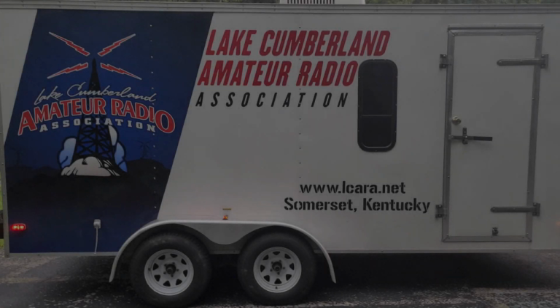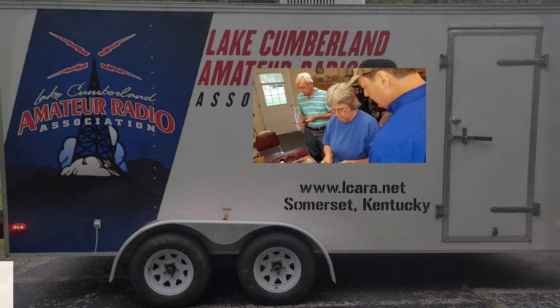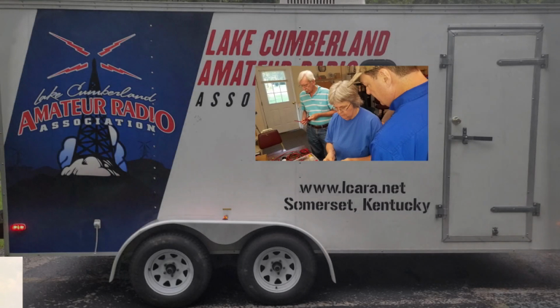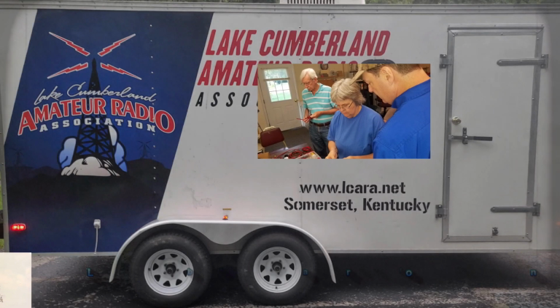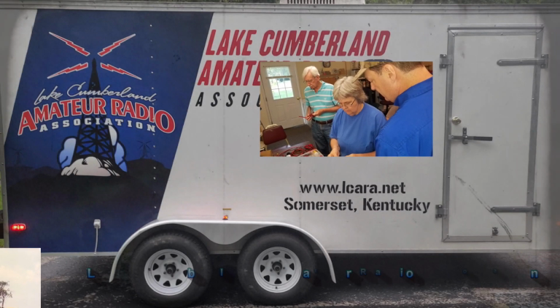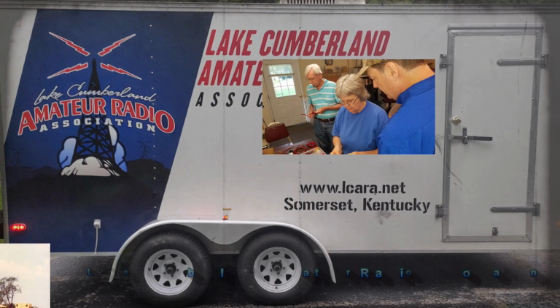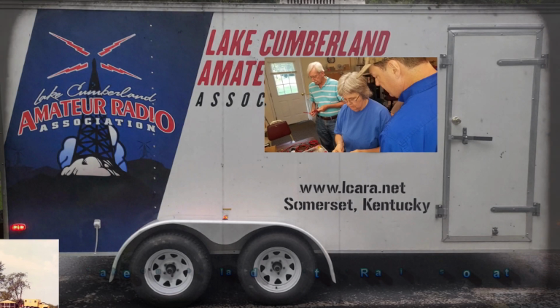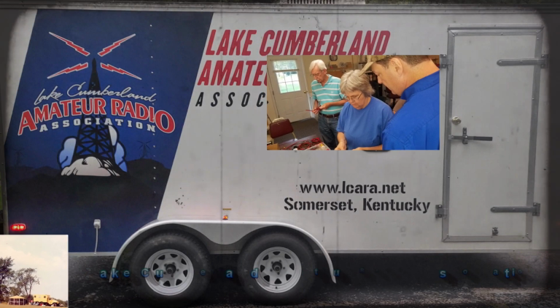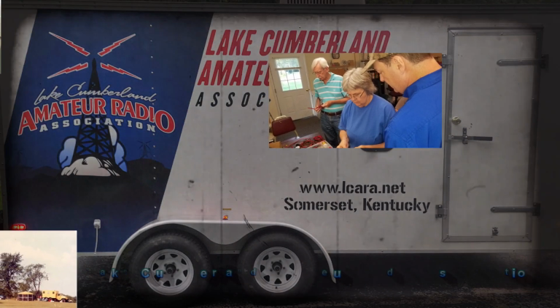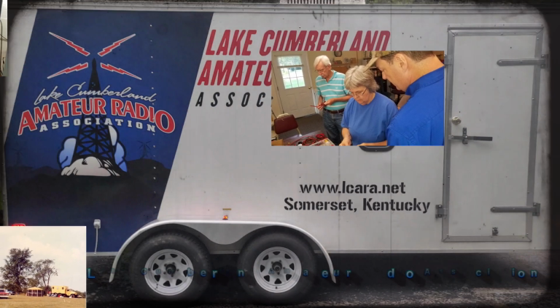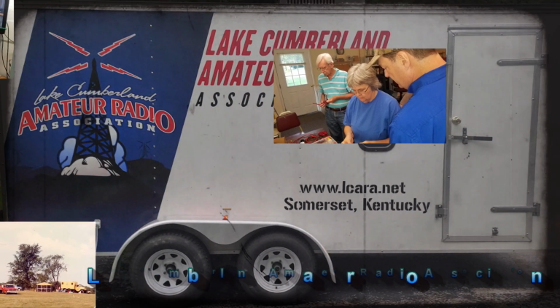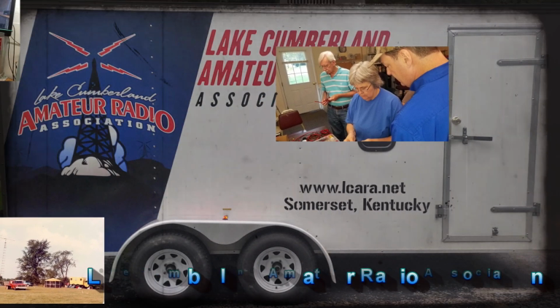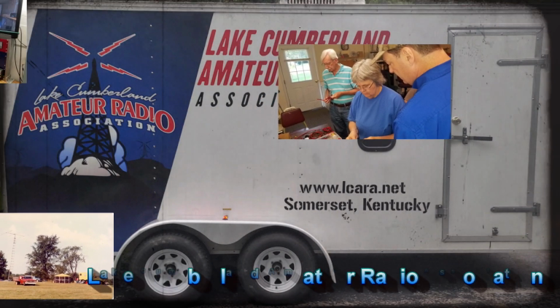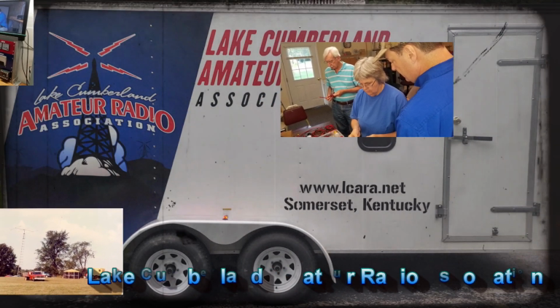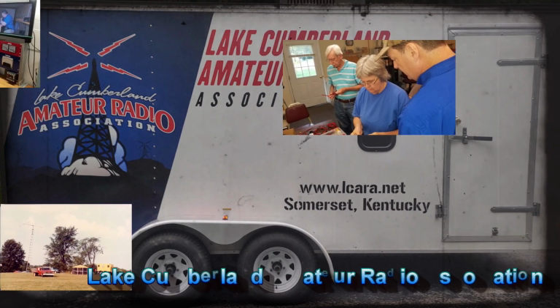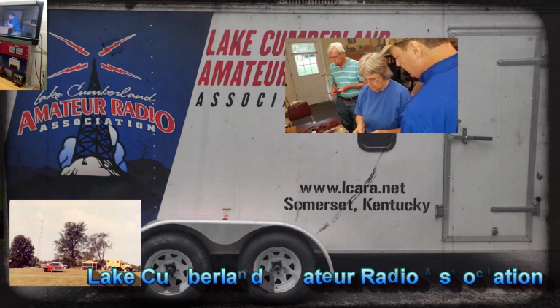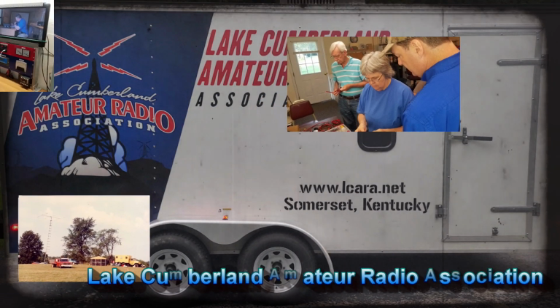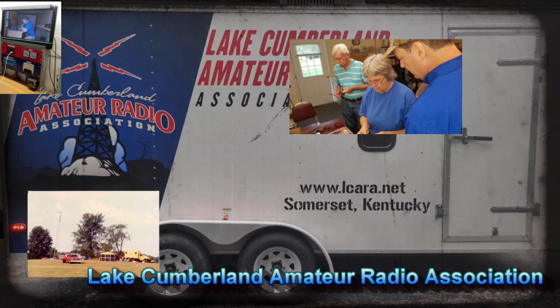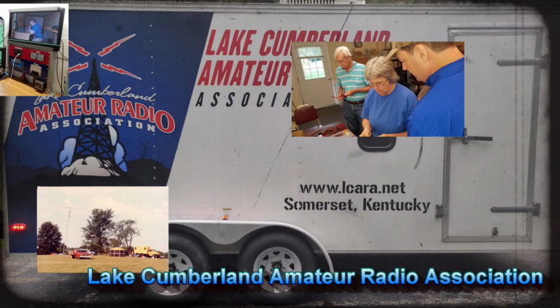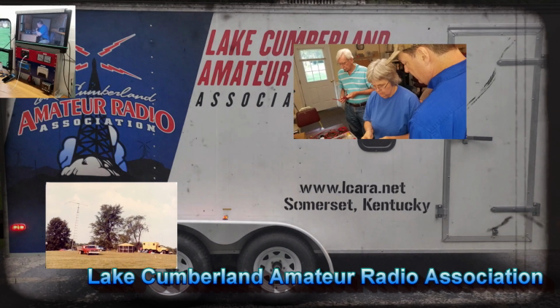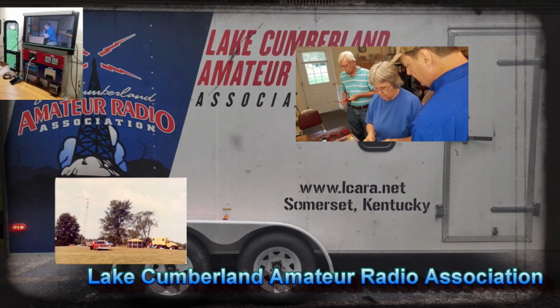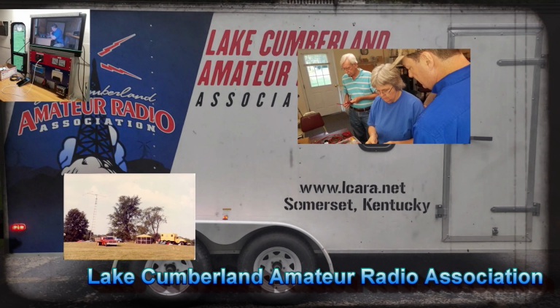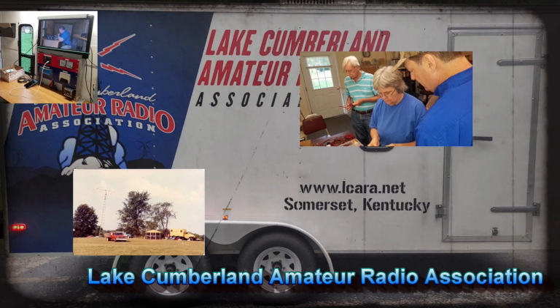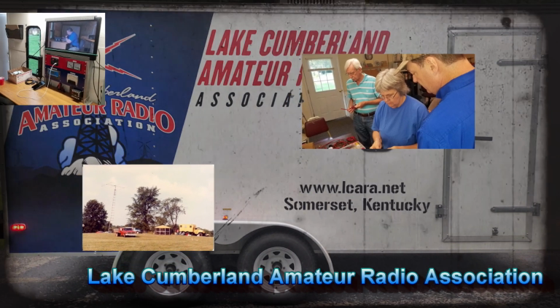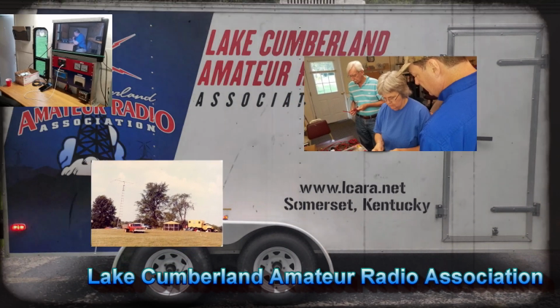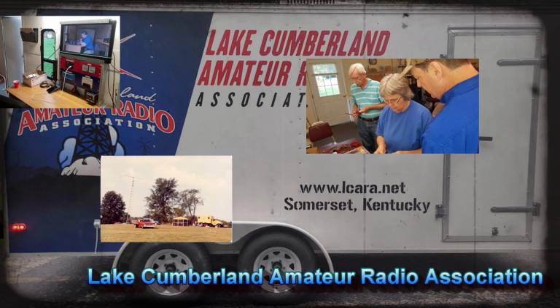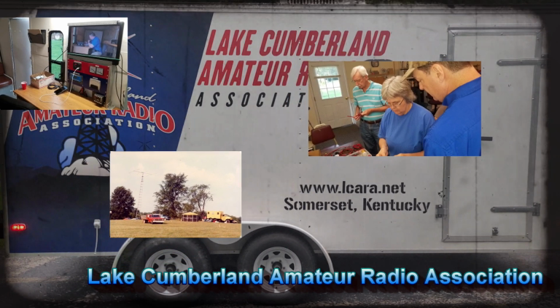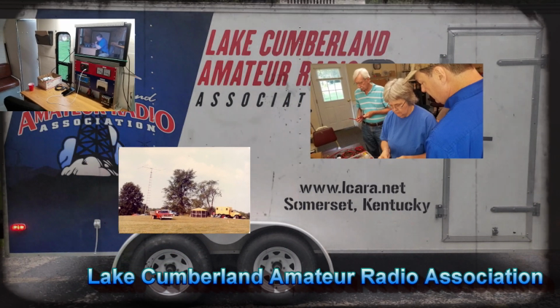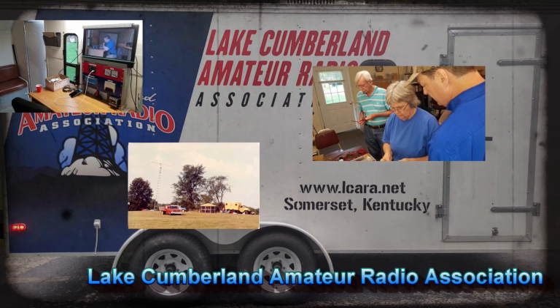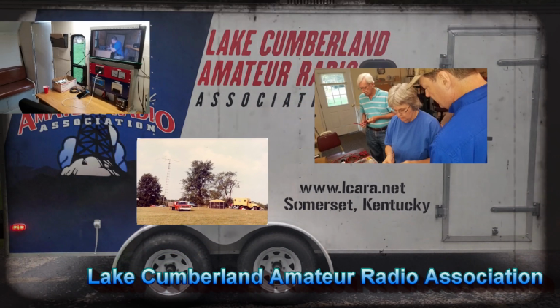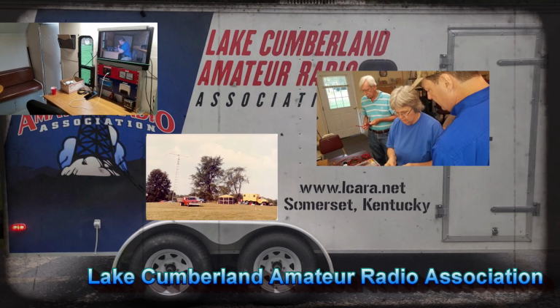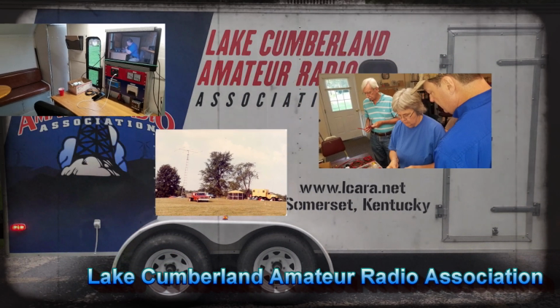Welcome to Lake Cumberland Amateur Radio Association. You can find us at ElCara.net, on Facebook, on YouTube, and on Instagram.